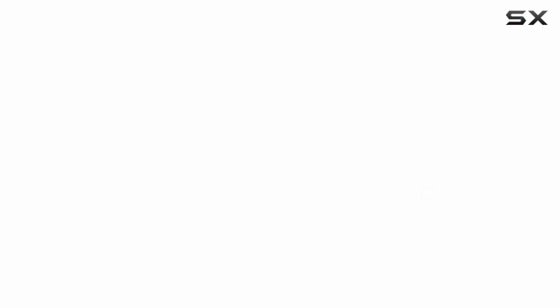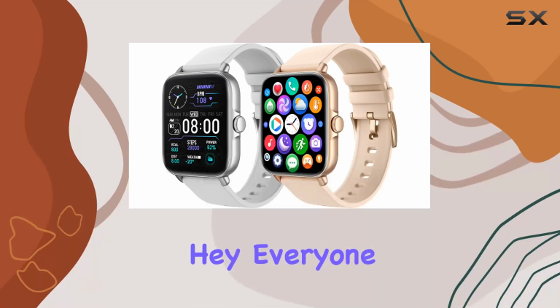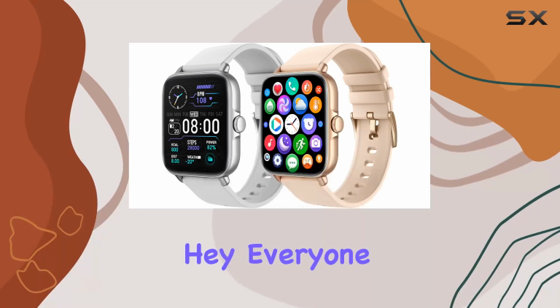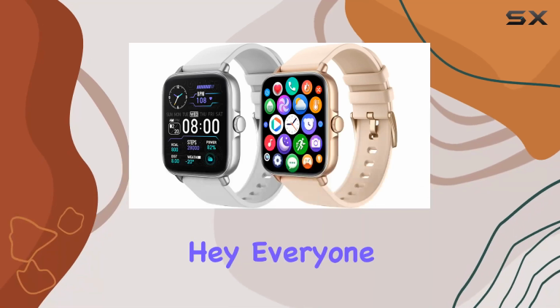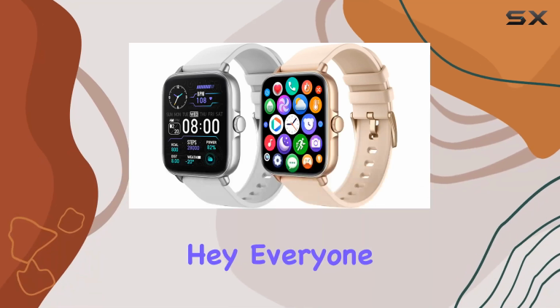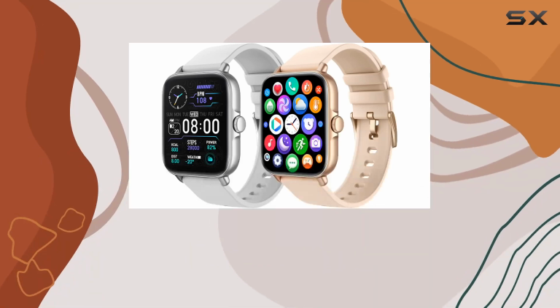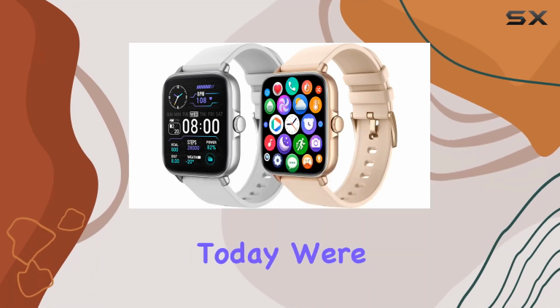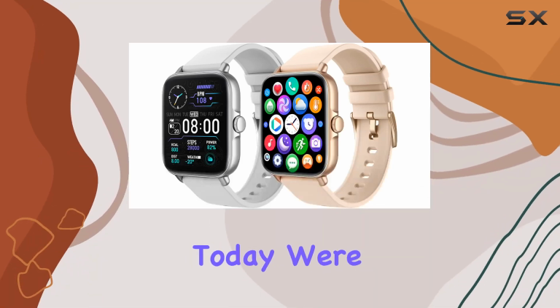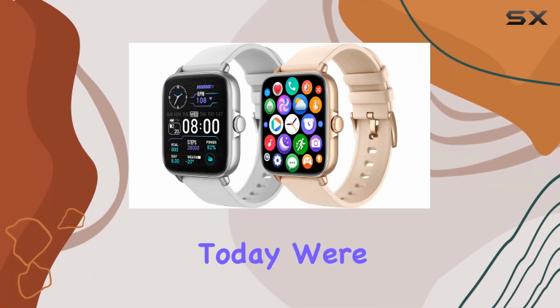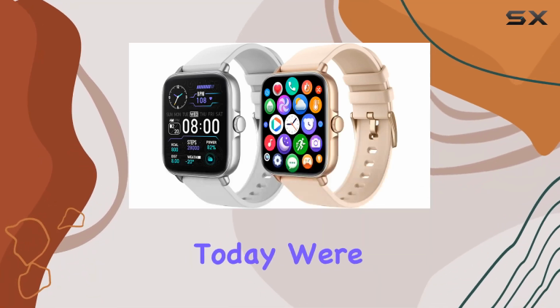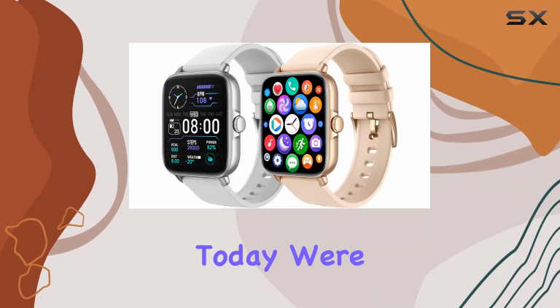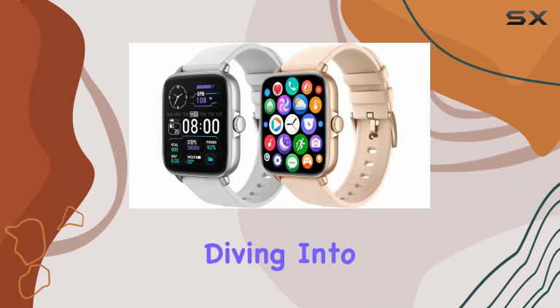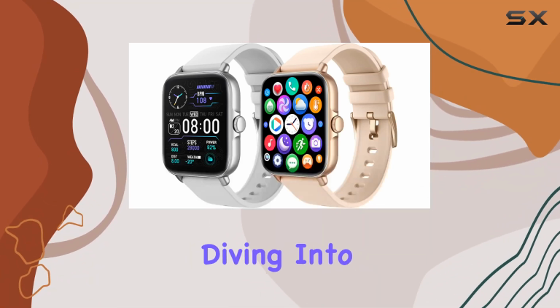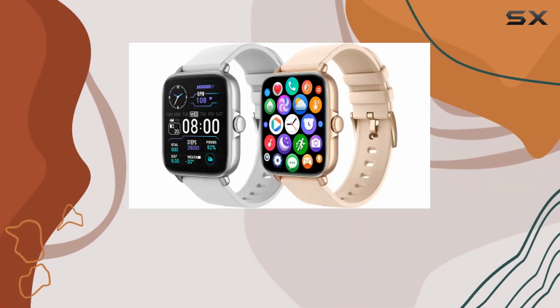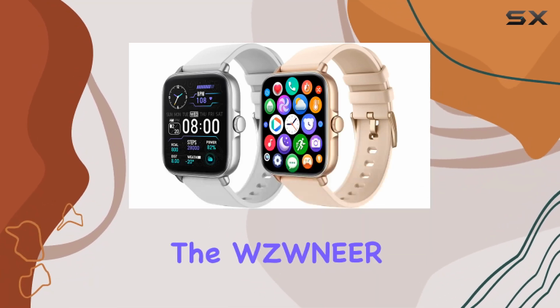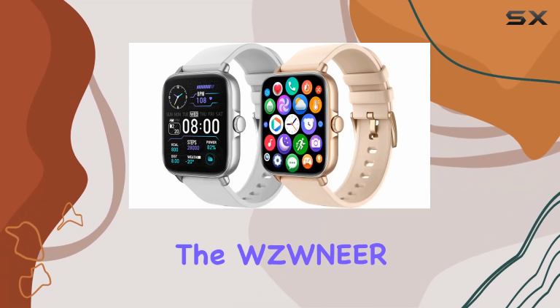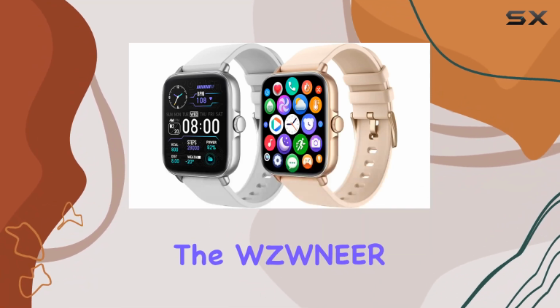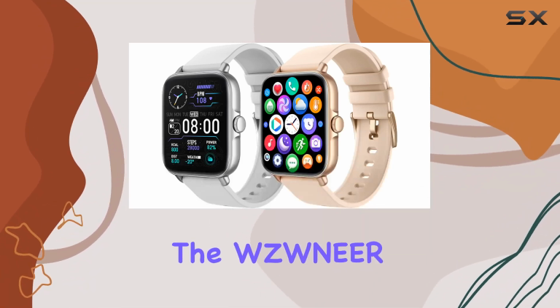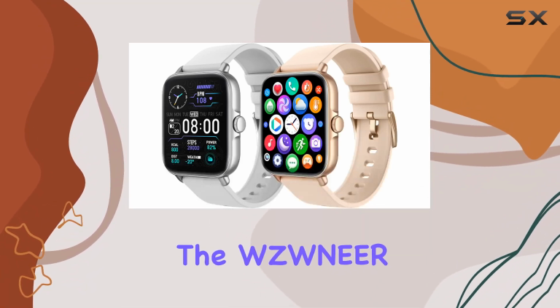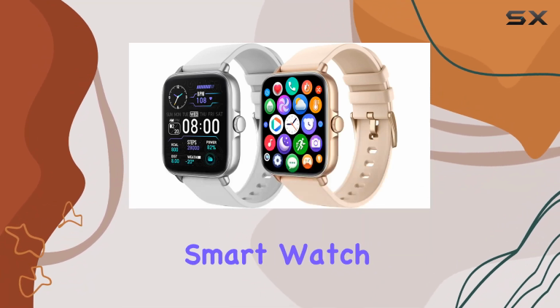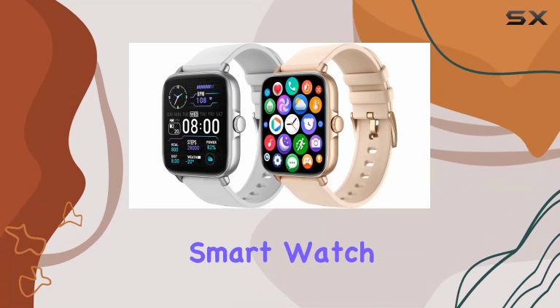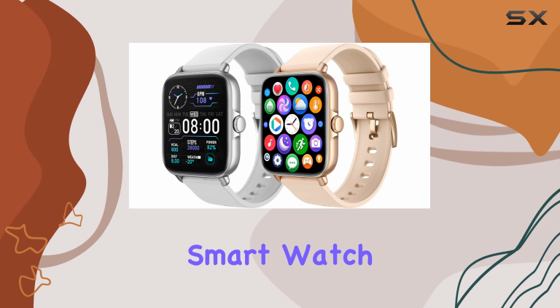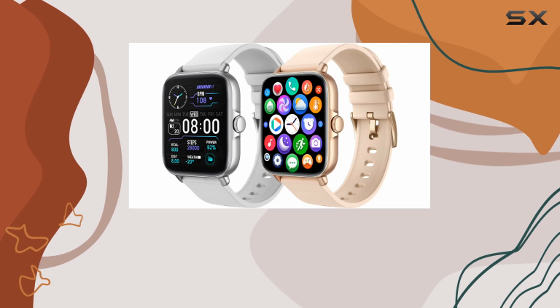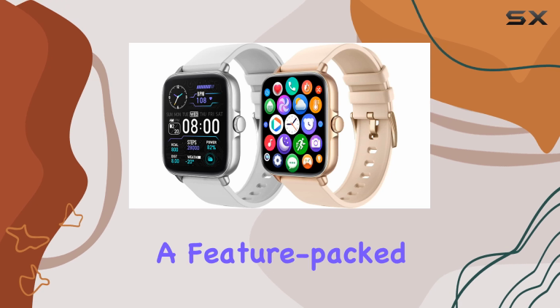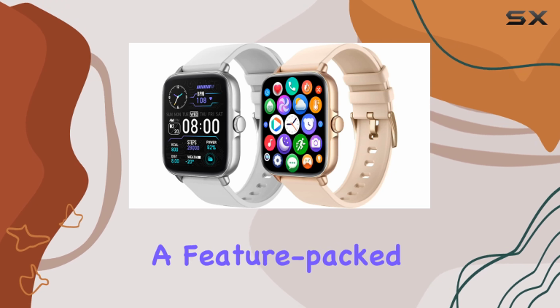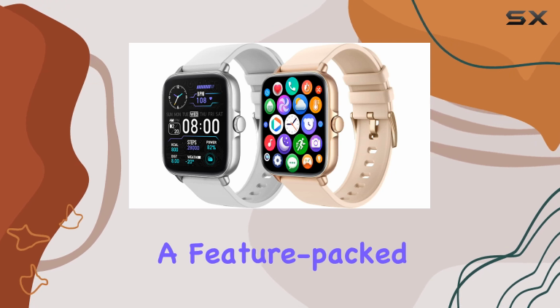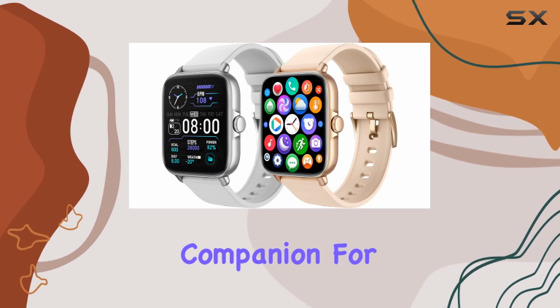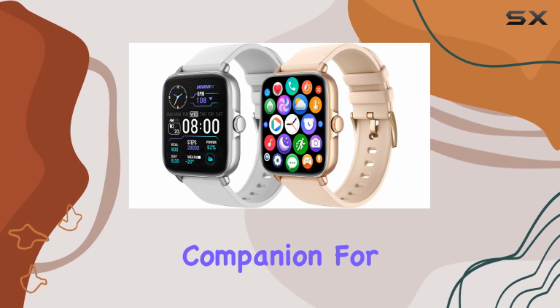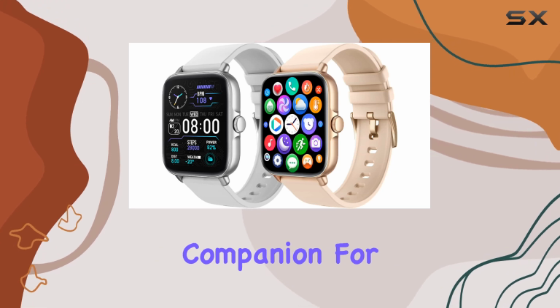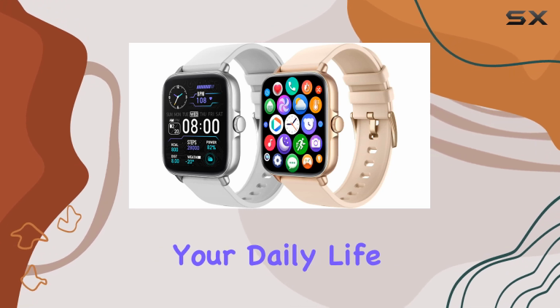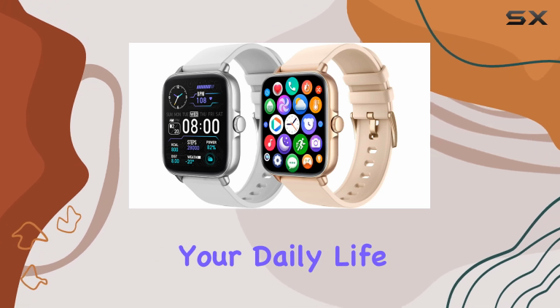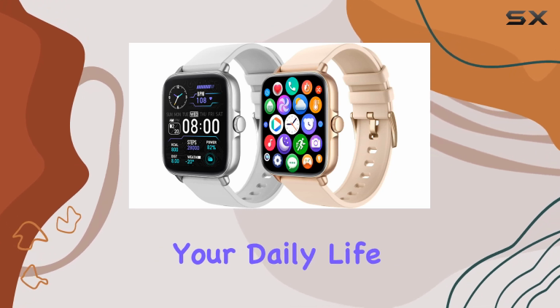Hey everyone! Today, we're diving into the WZWNER smartwatch, a feature-packed companion for your daily life.